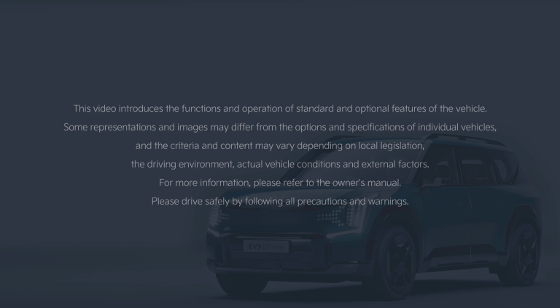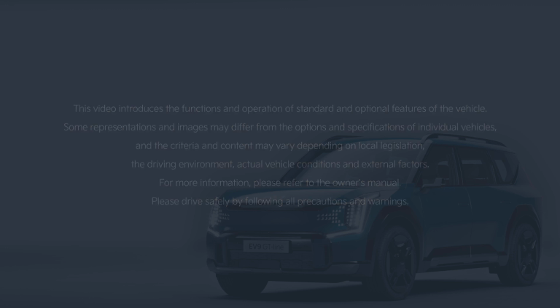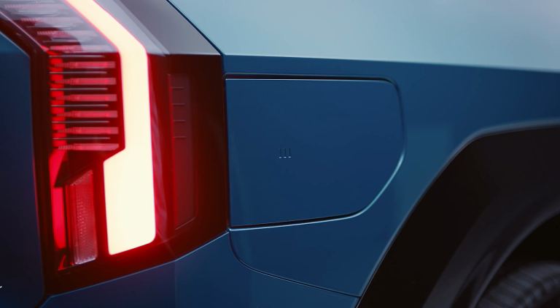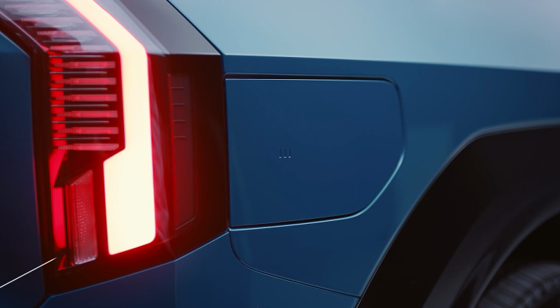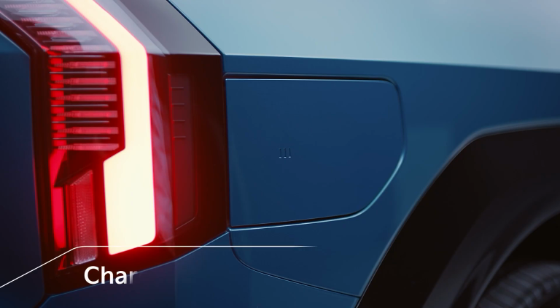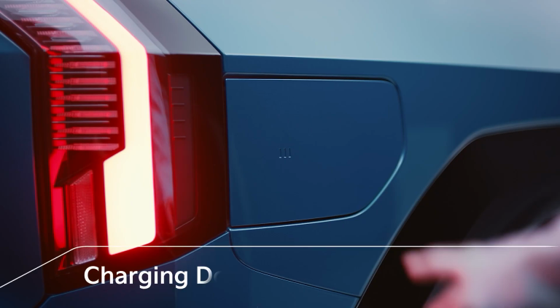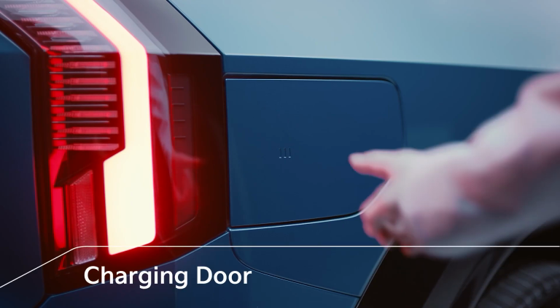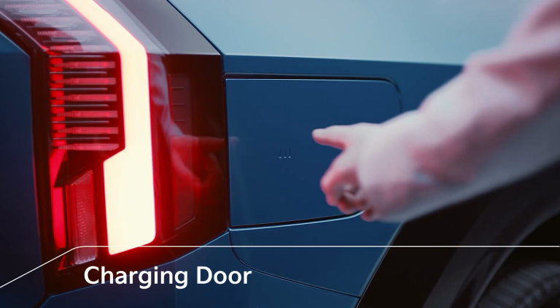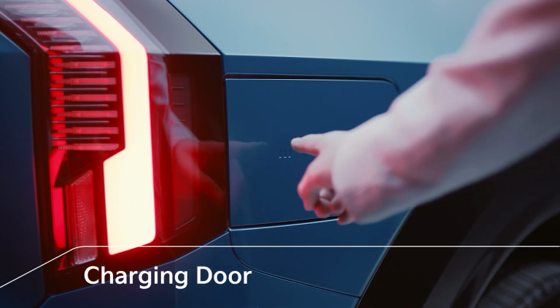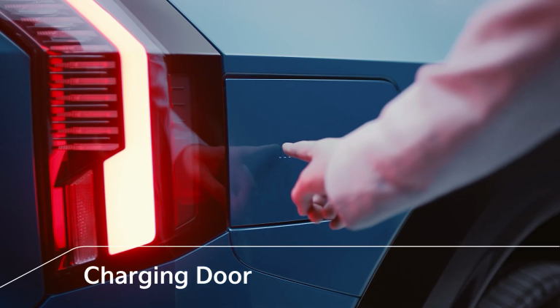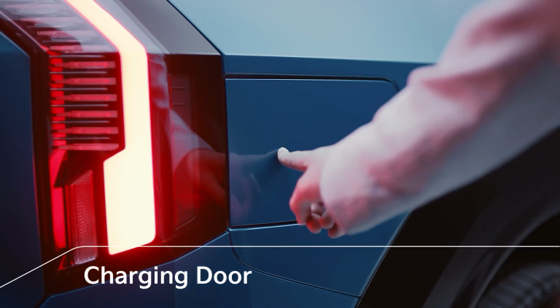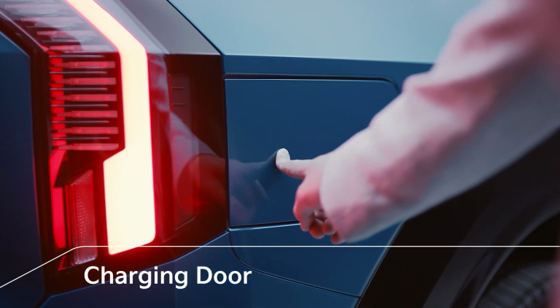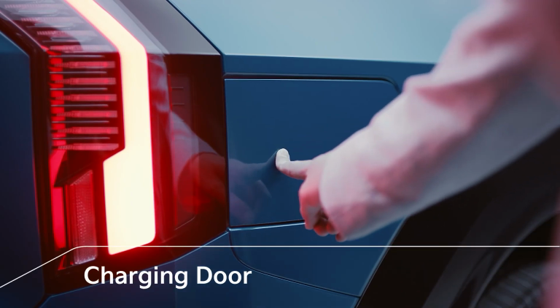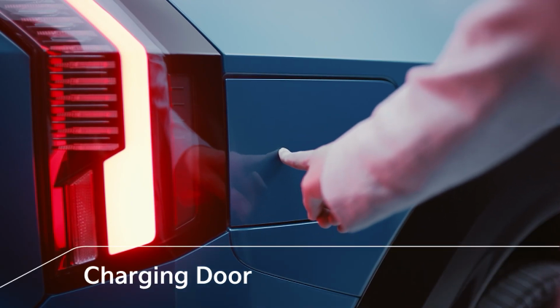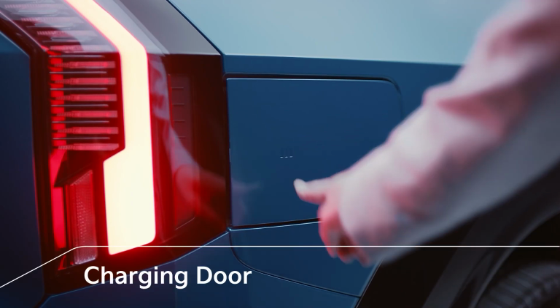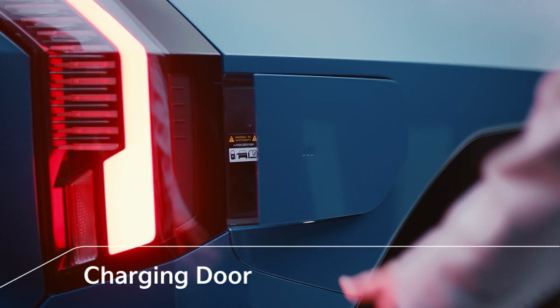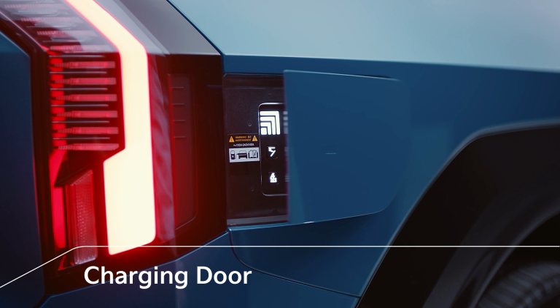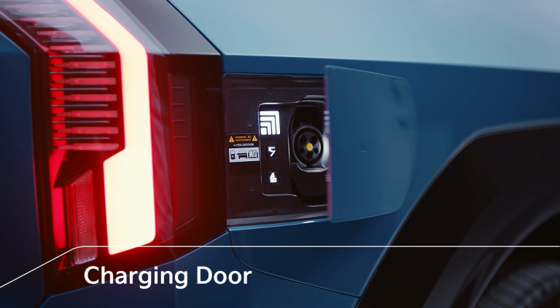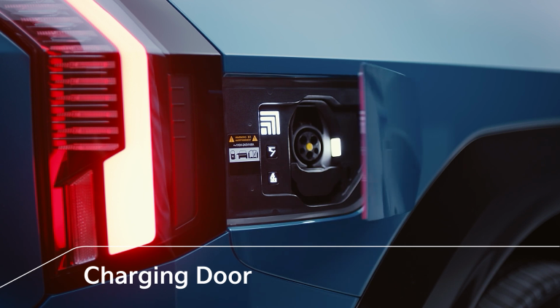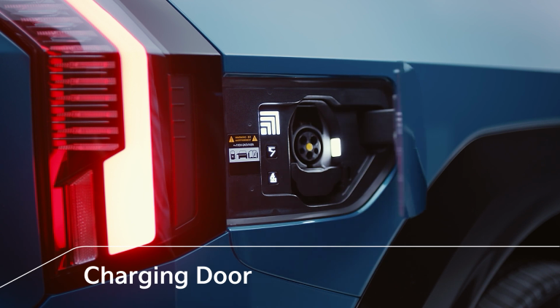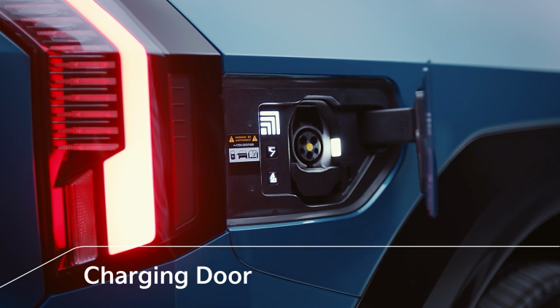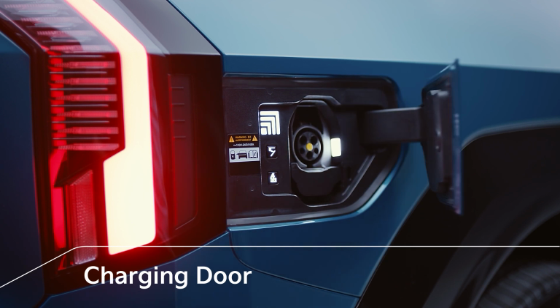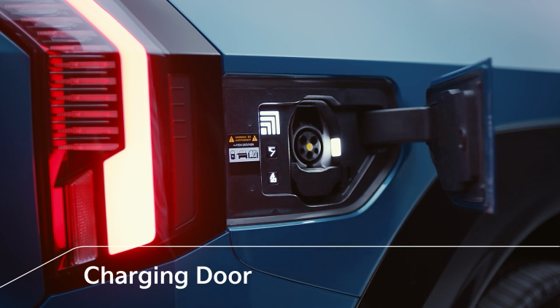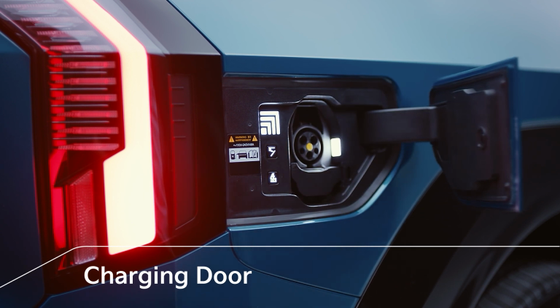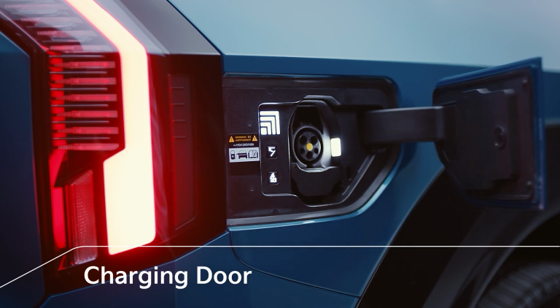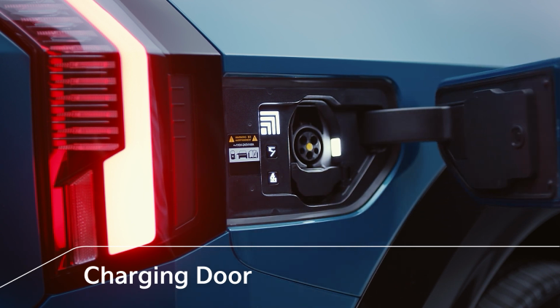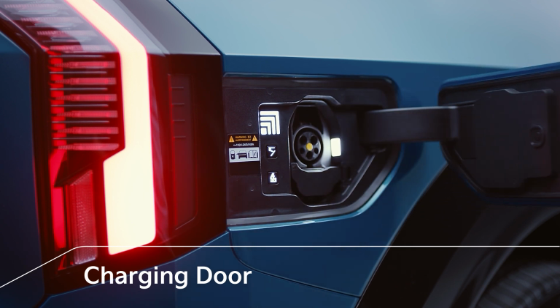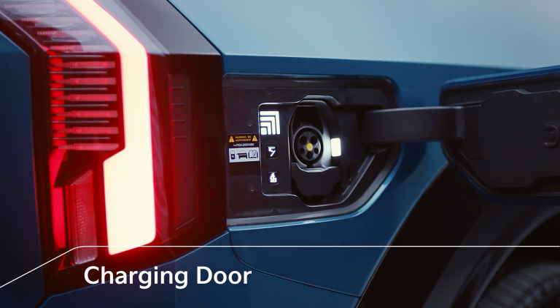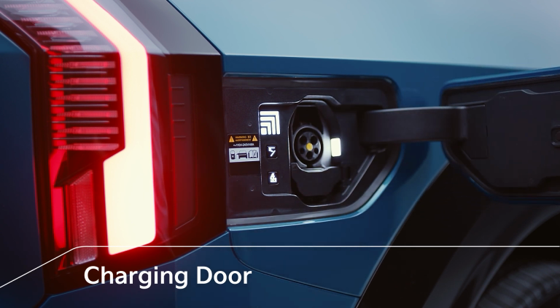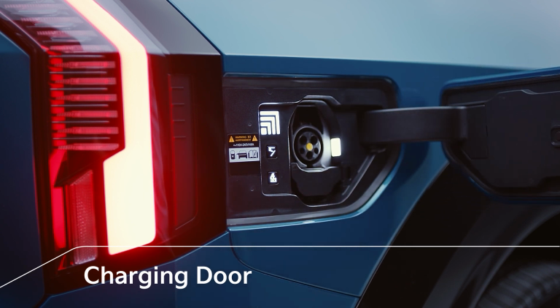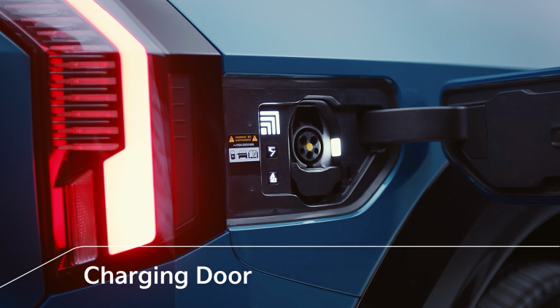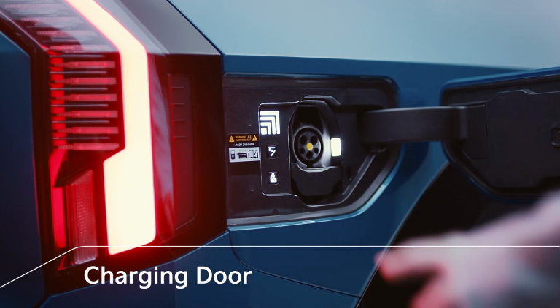You can press the EV9 charging door to open it and press the button inside to close it conveniently.